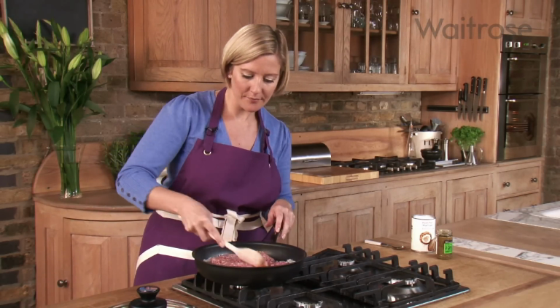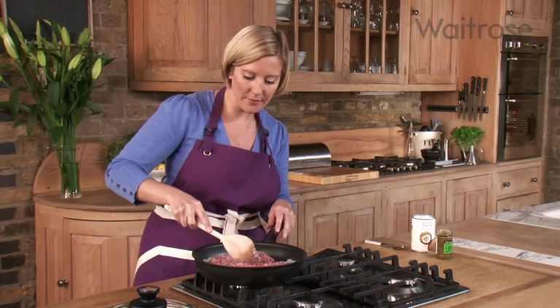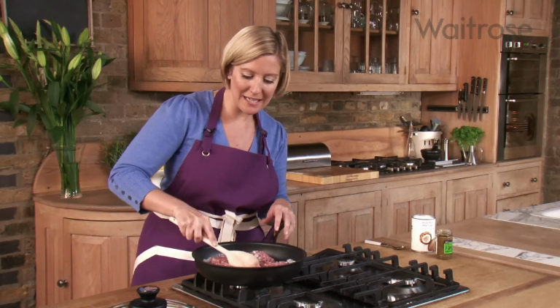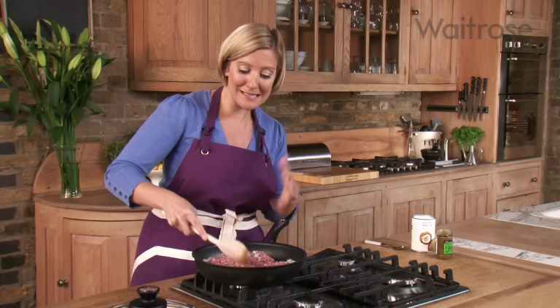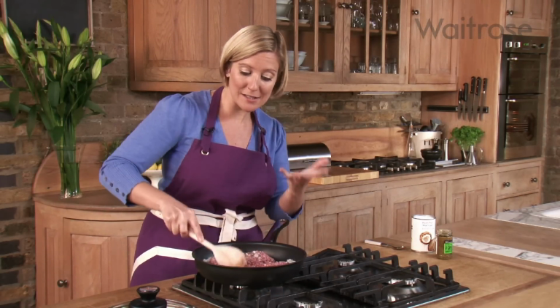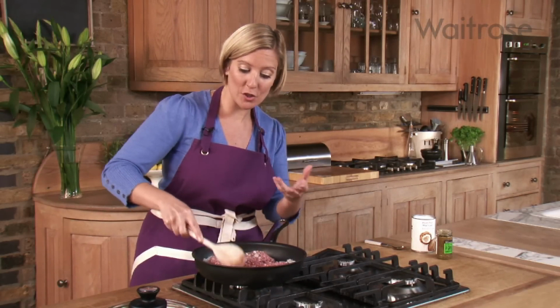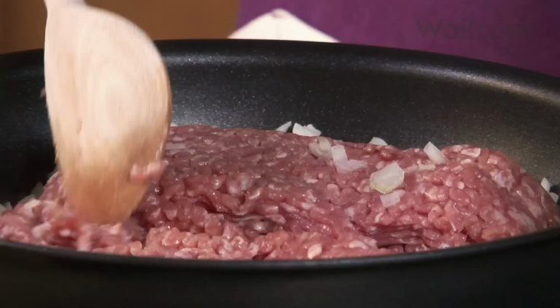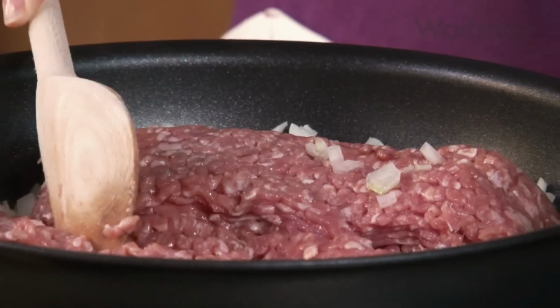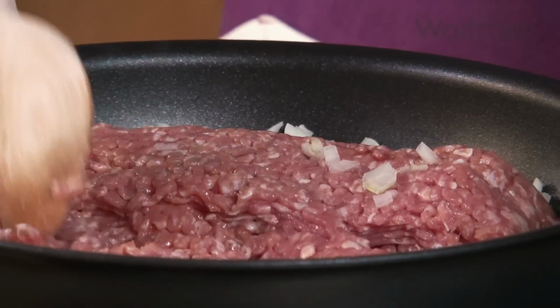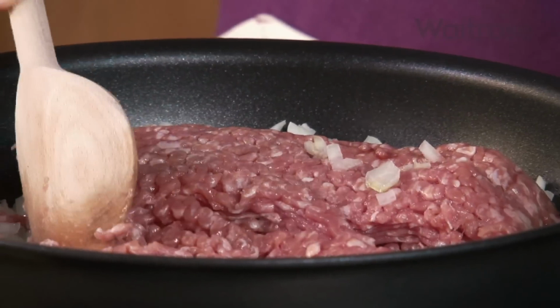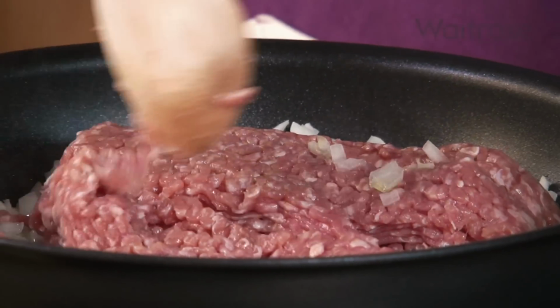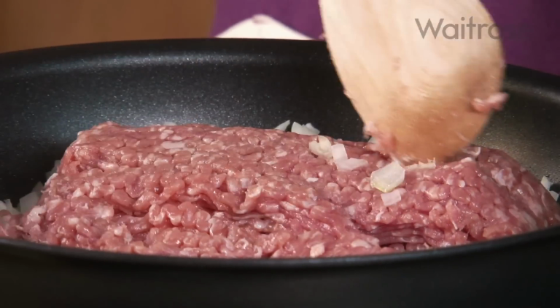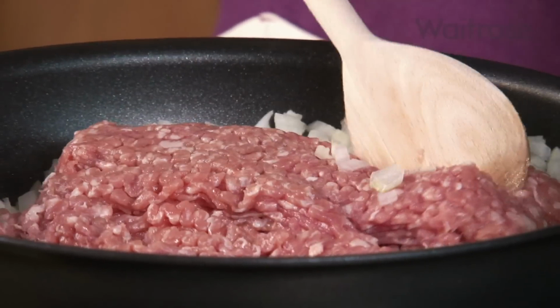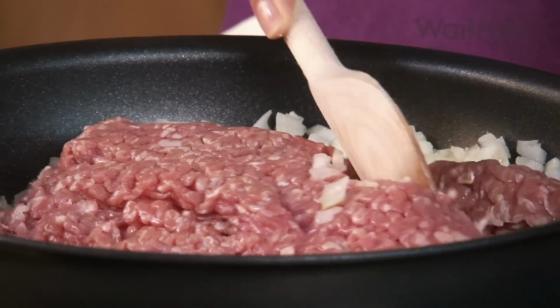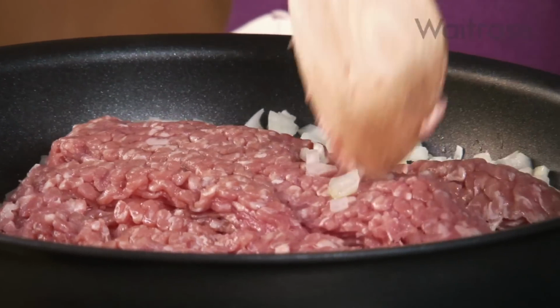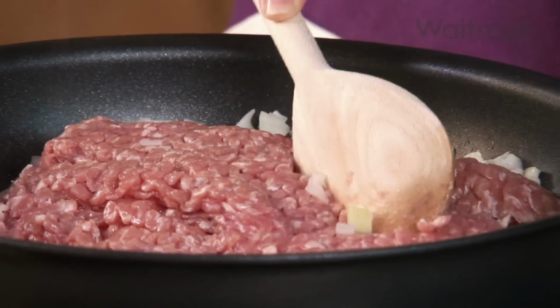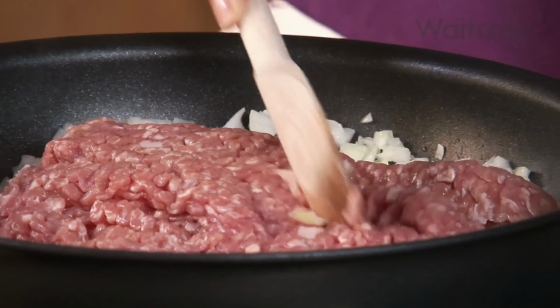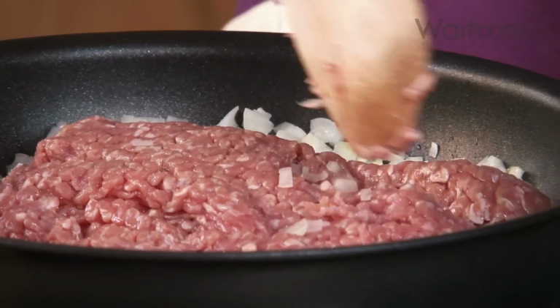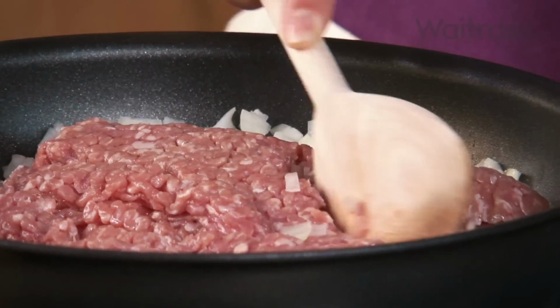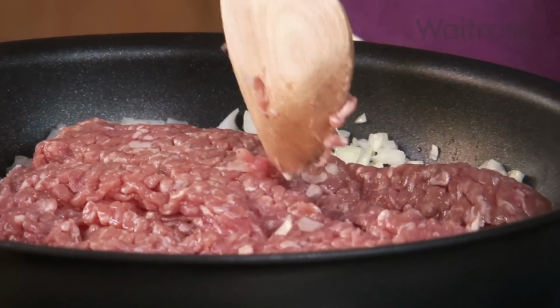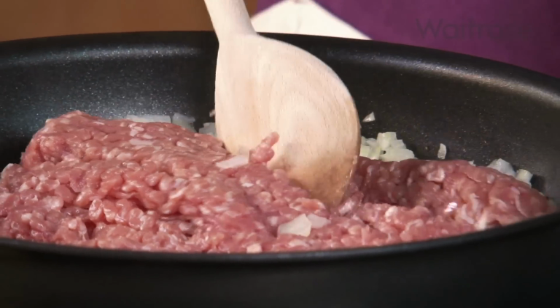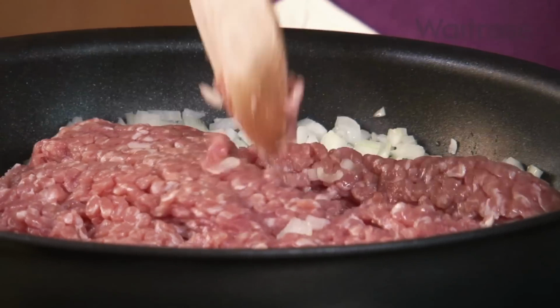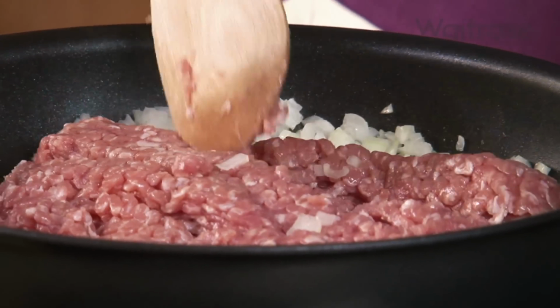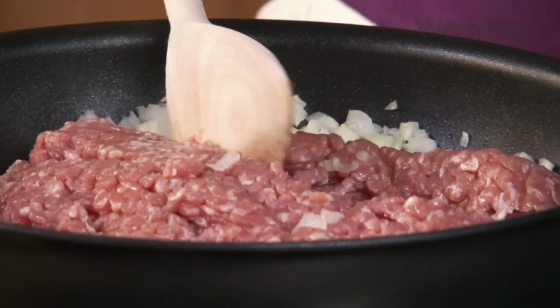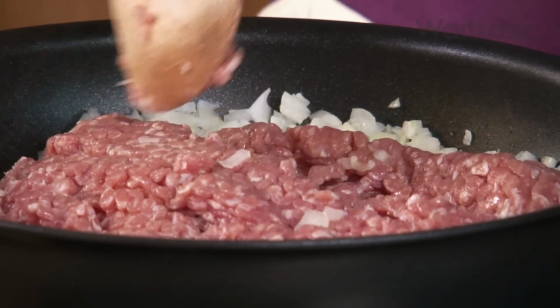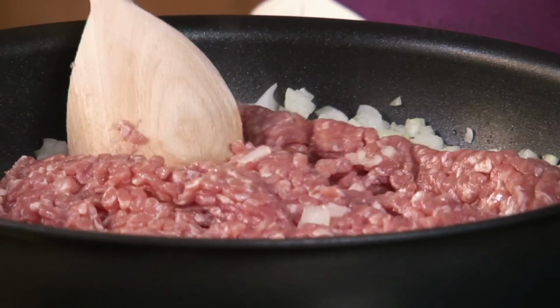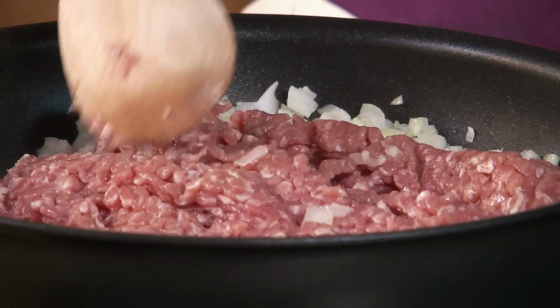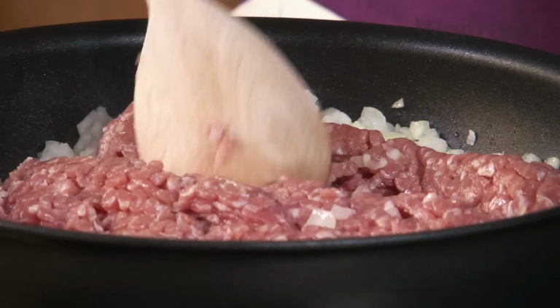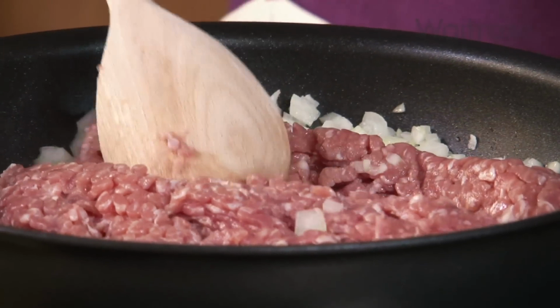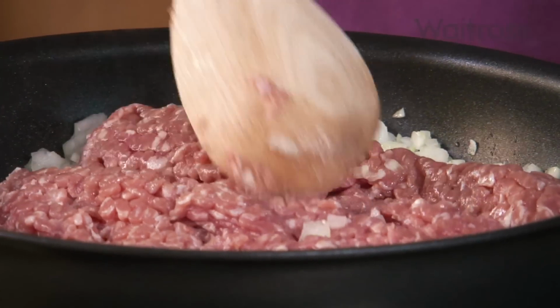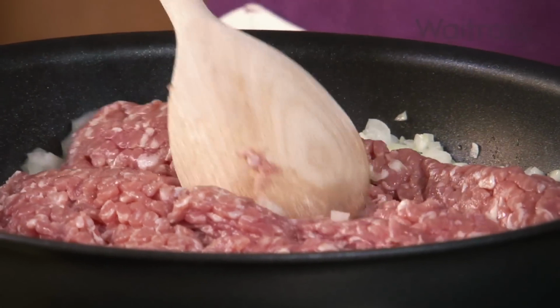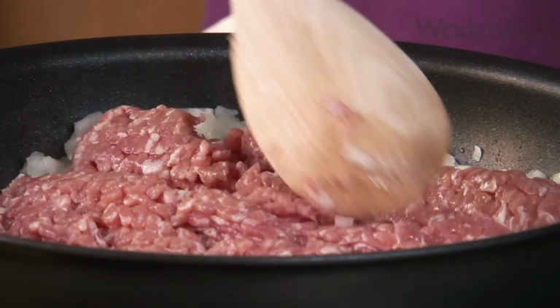As this cooks away, it's going to pick up a little bit of colour, and it'll be ready when it's opaque.